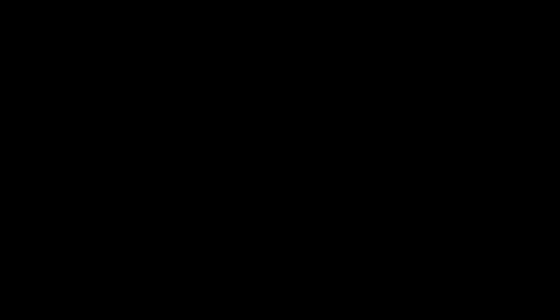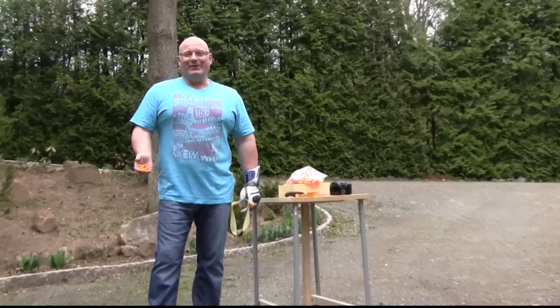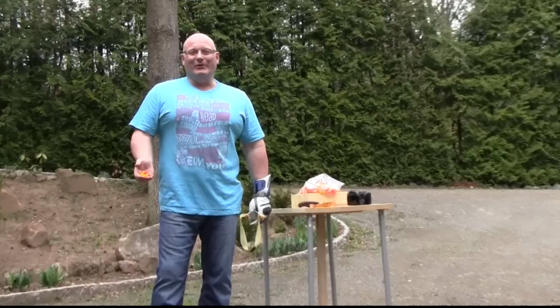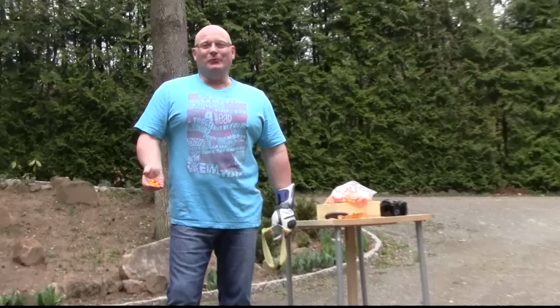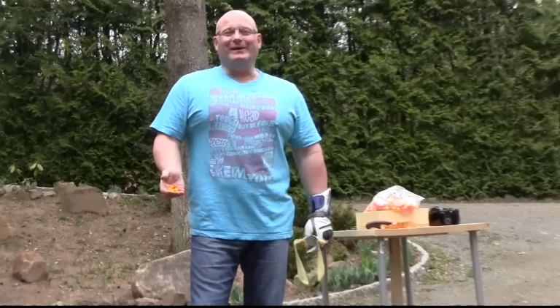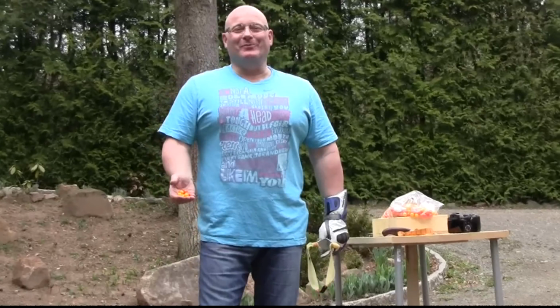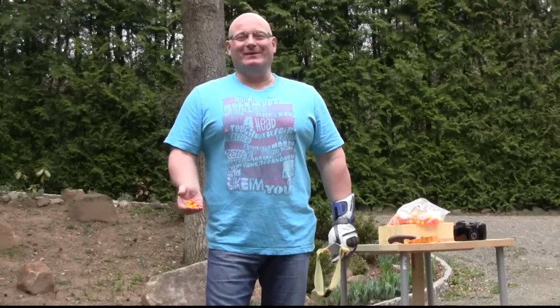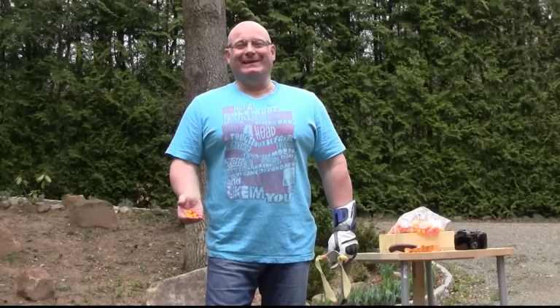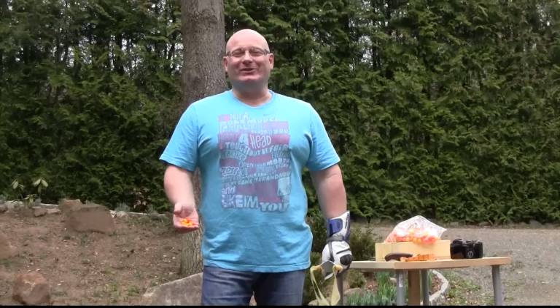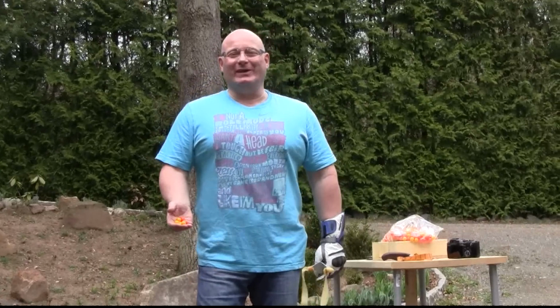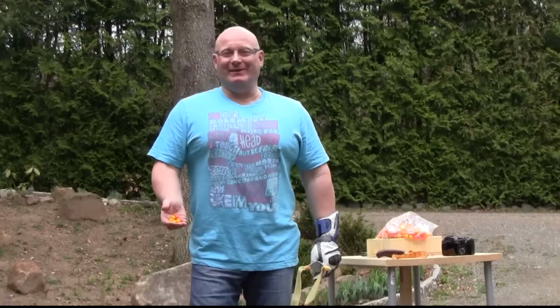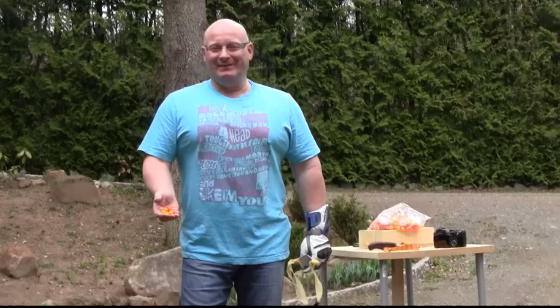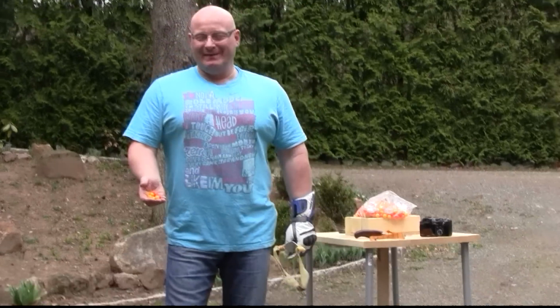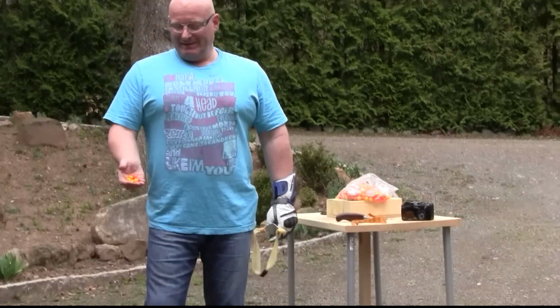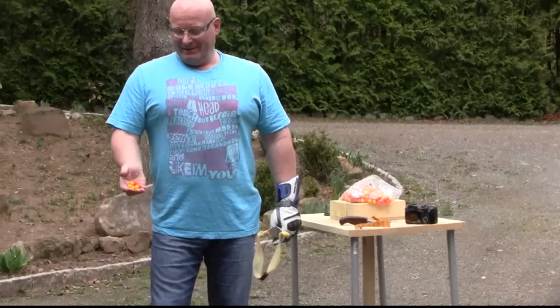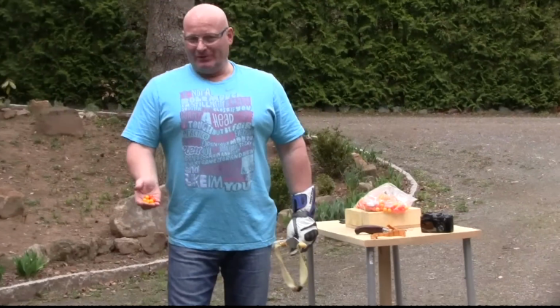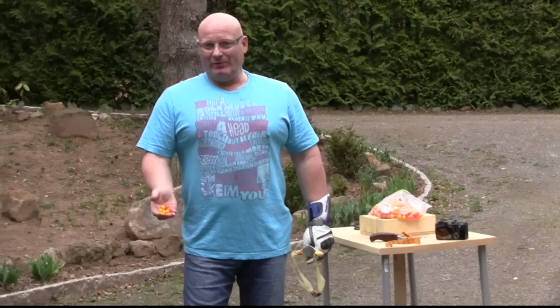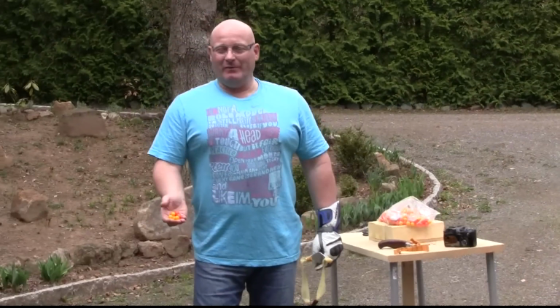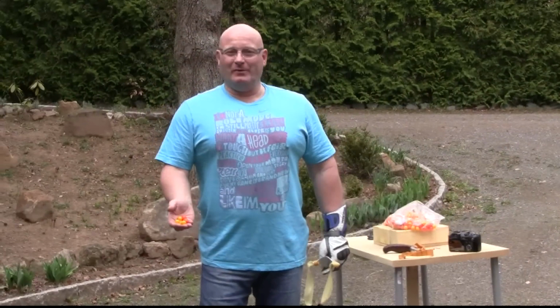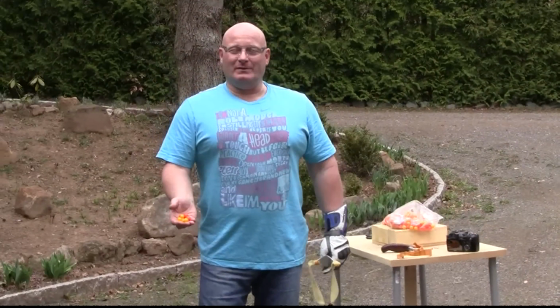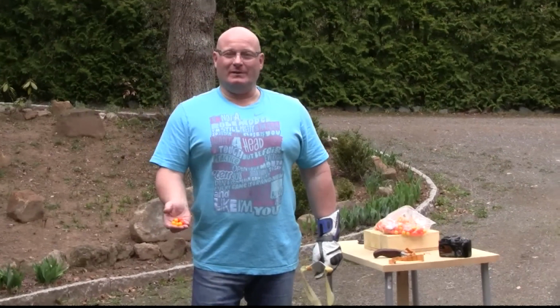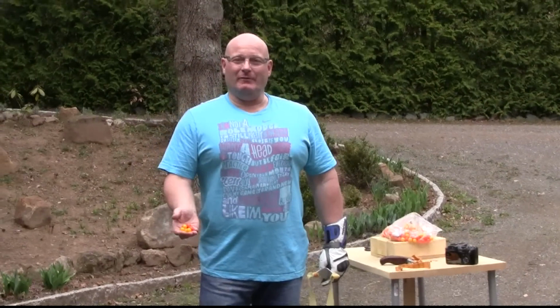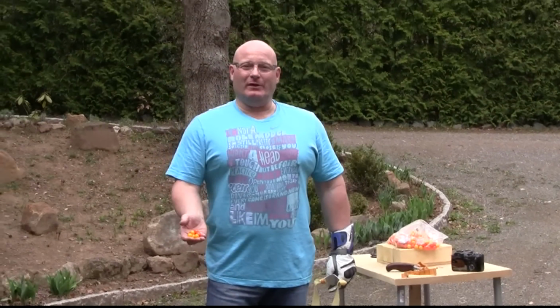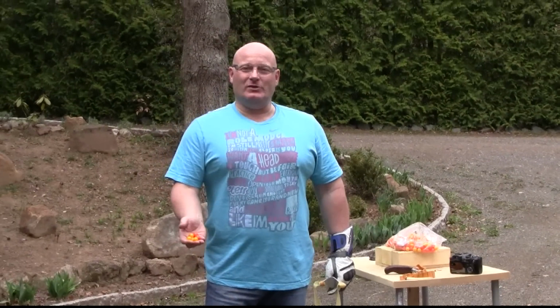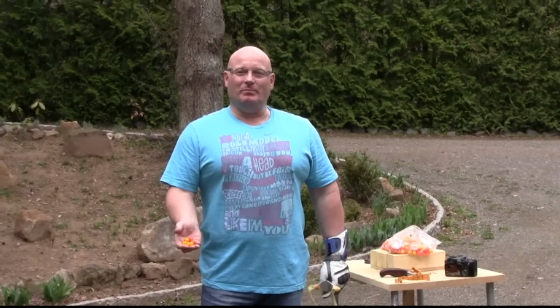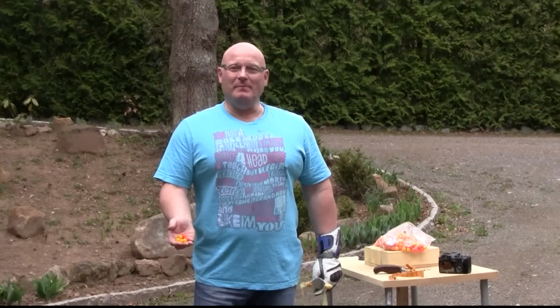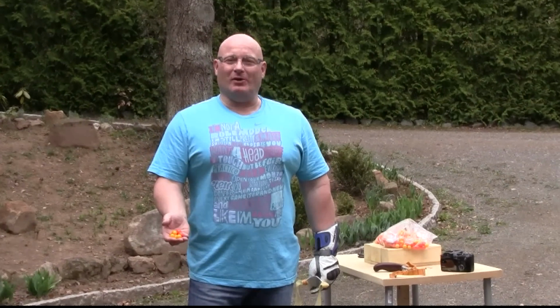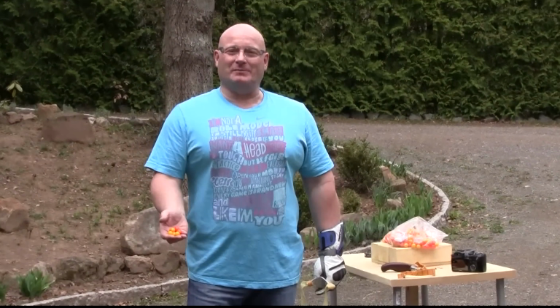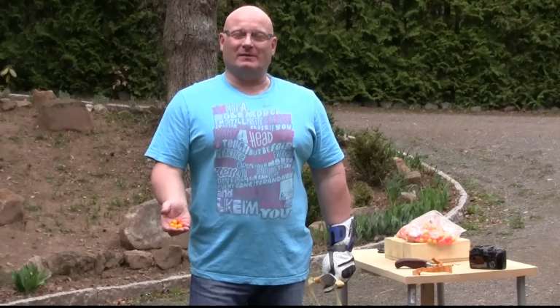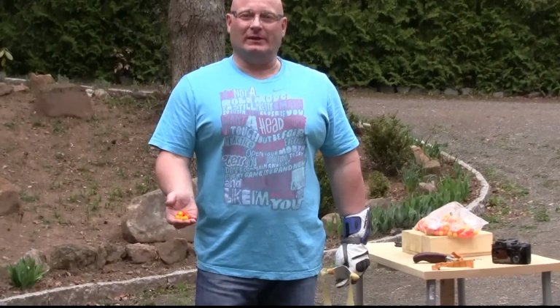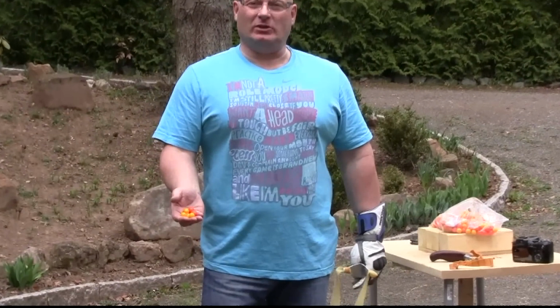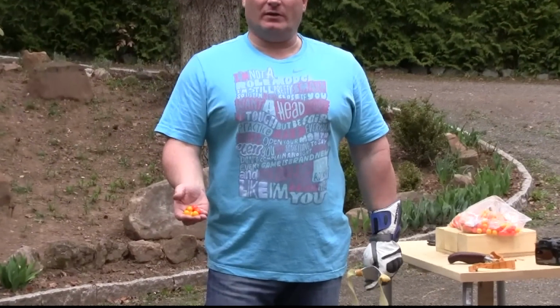Hello and welcome to the slingshot channel. Today we want to see if we can shoot paintballs with a slingshot.